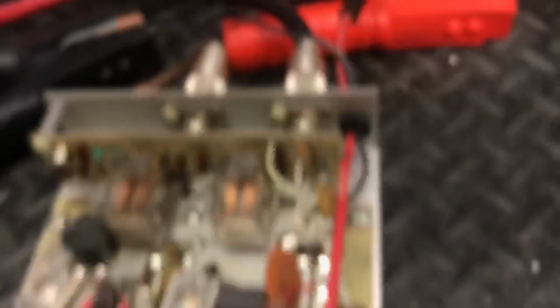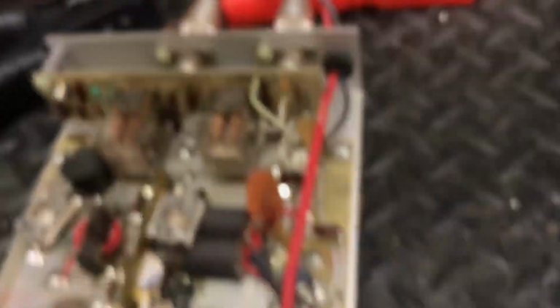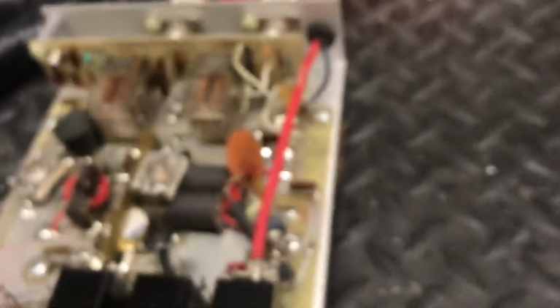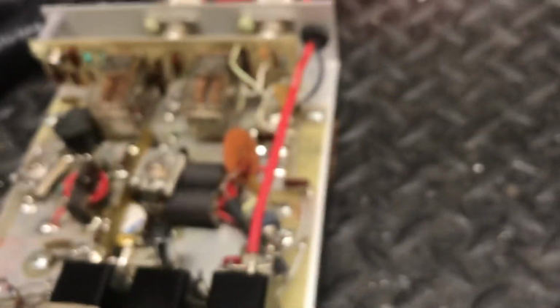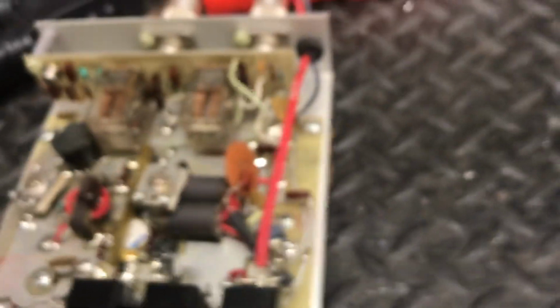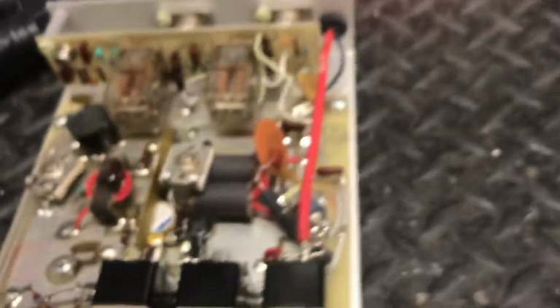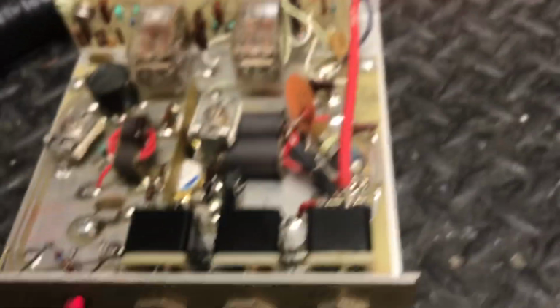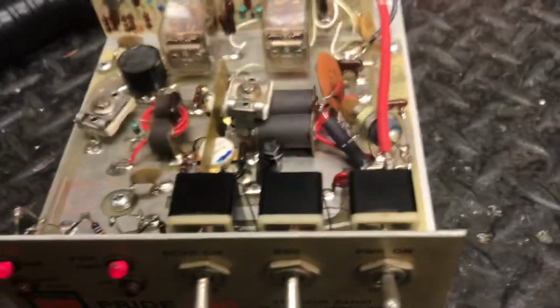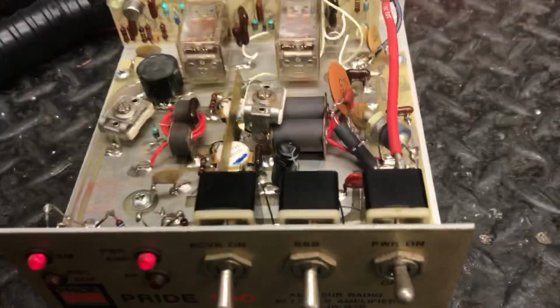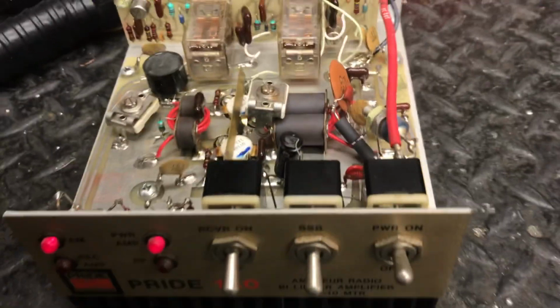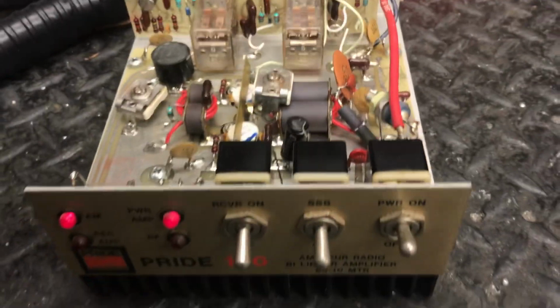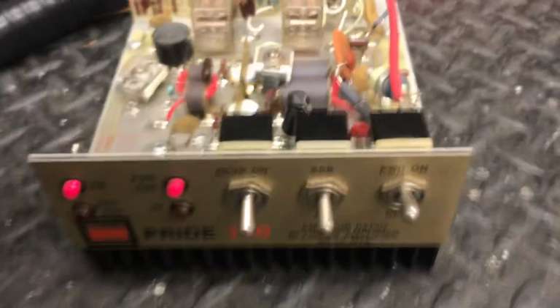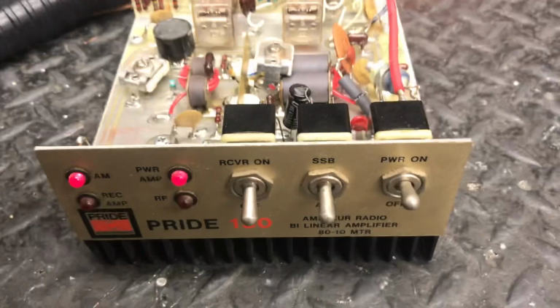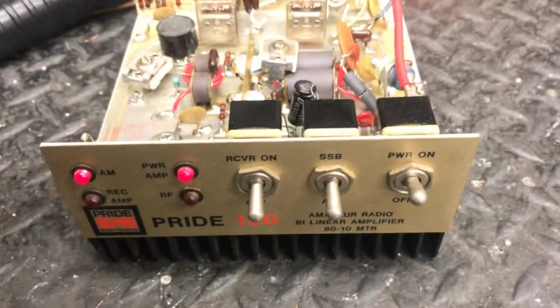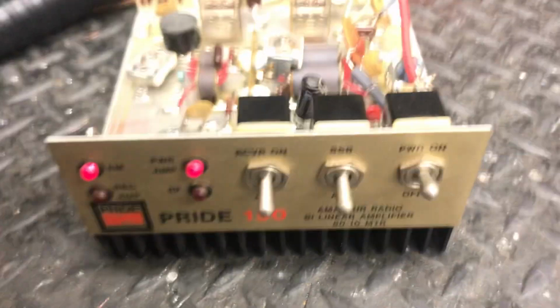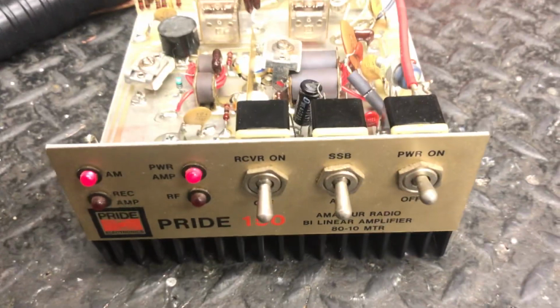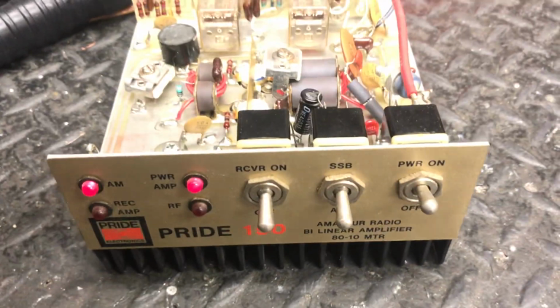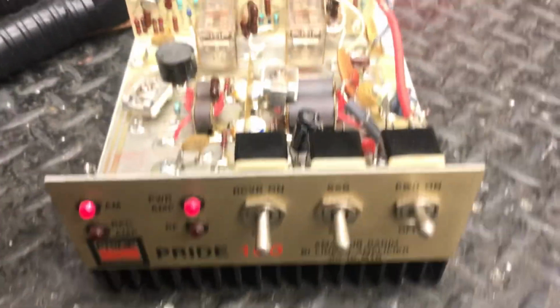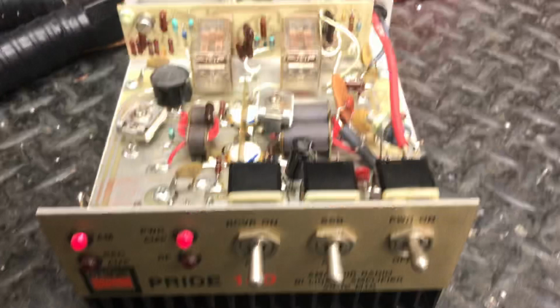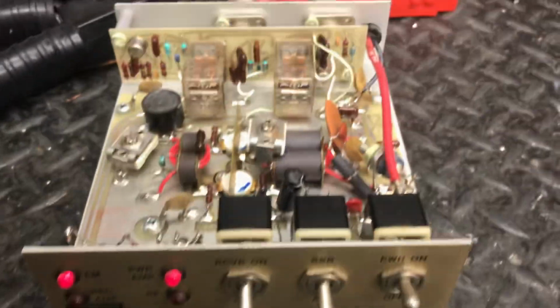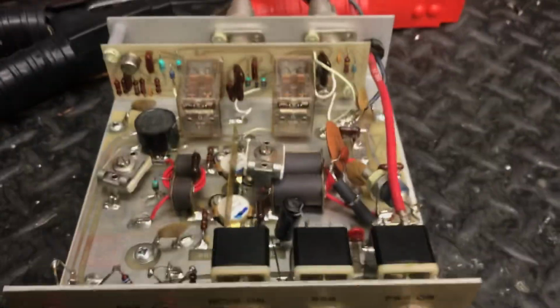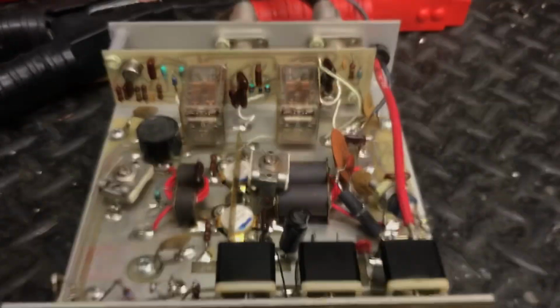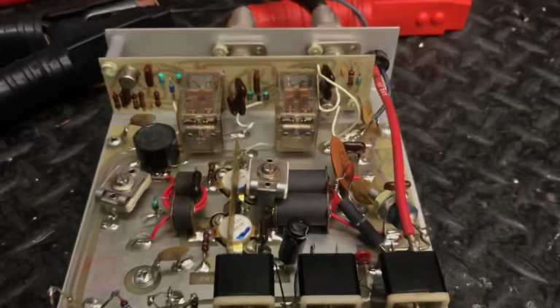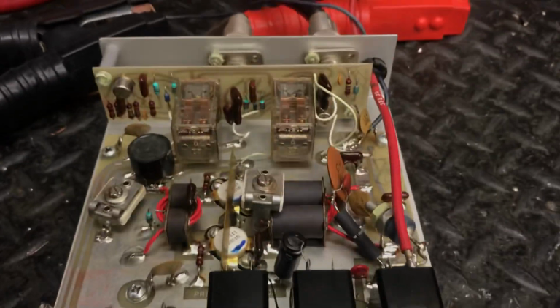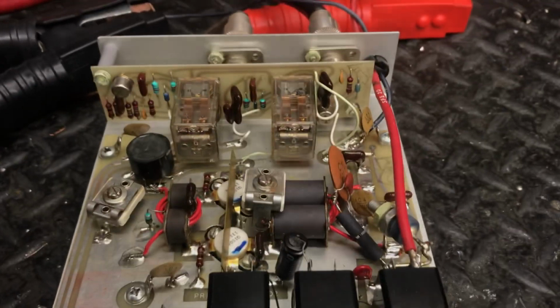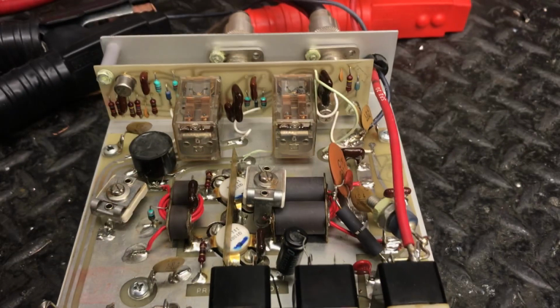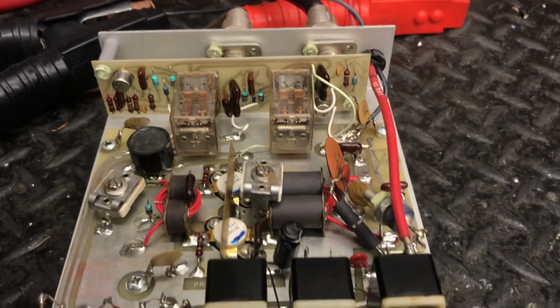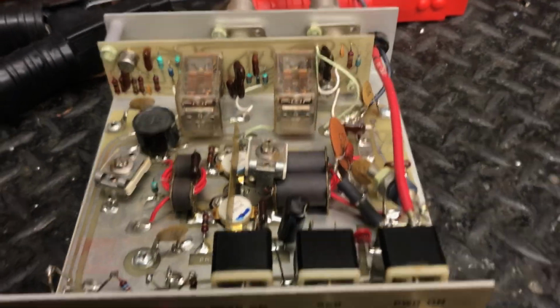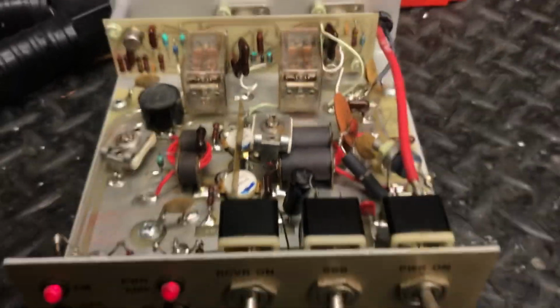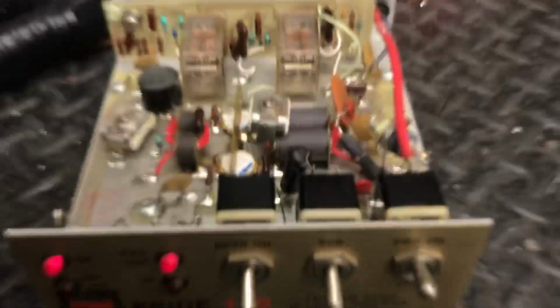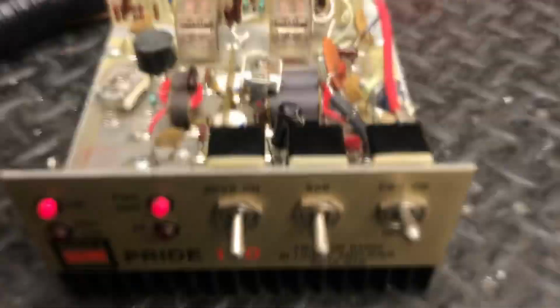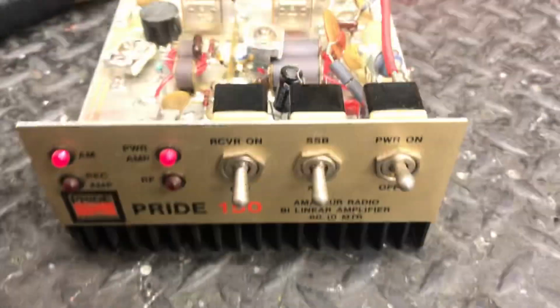This is a little video showing what it's doing. Let me check it all out. I did tweak it out just a little bit to get a little more out of it.